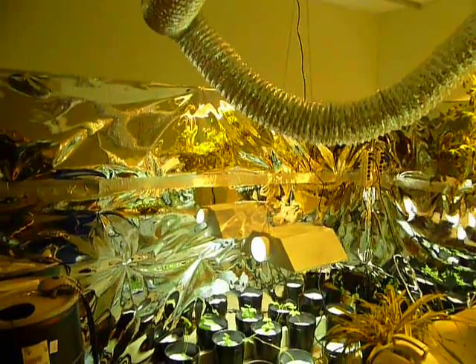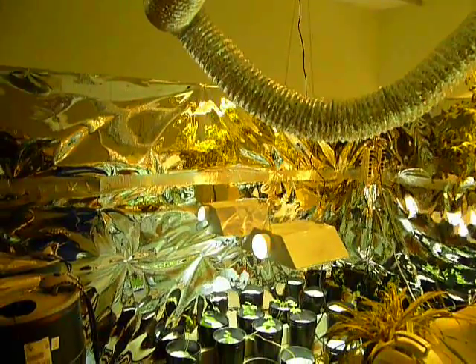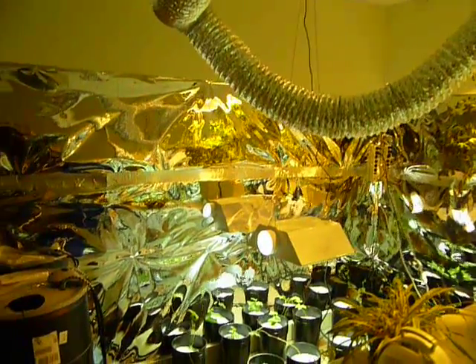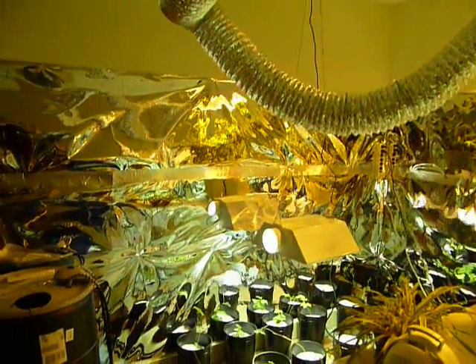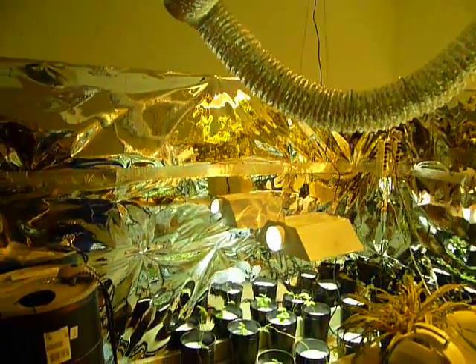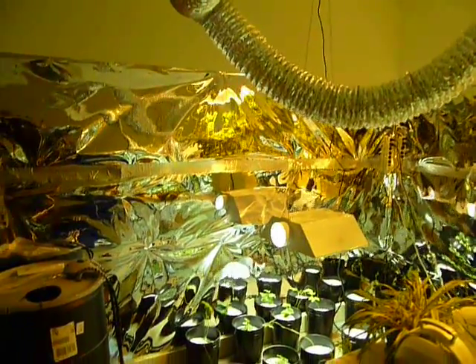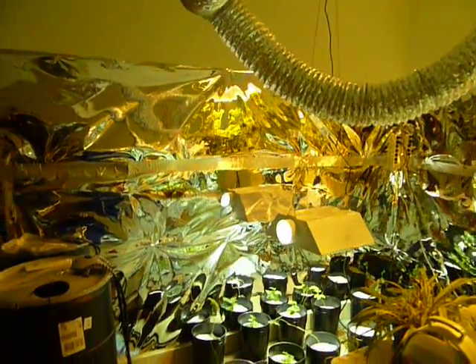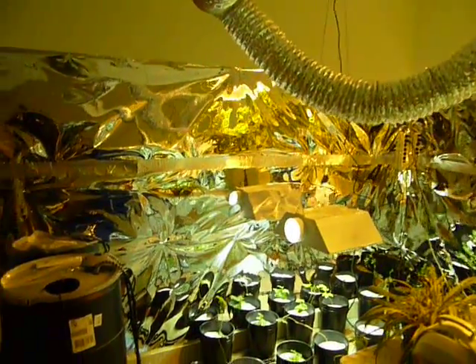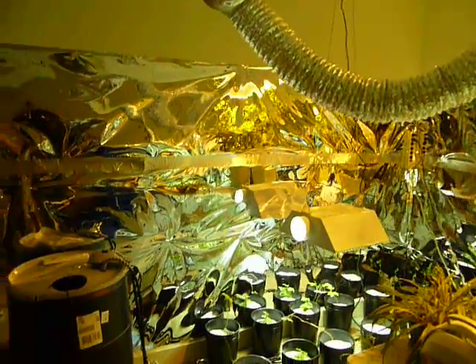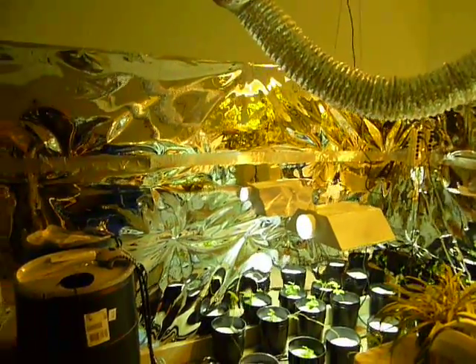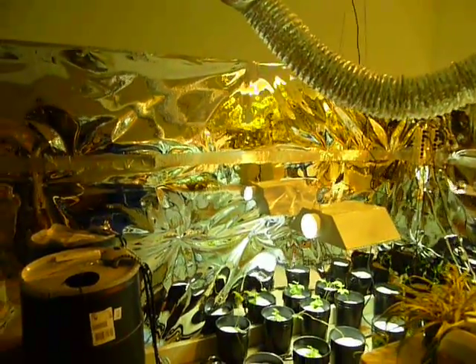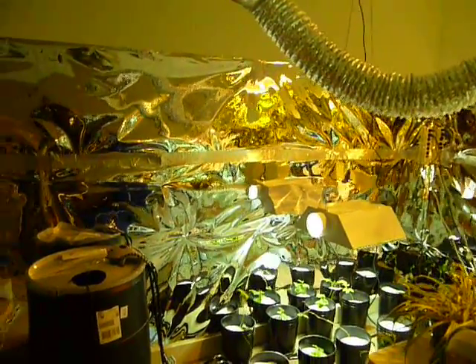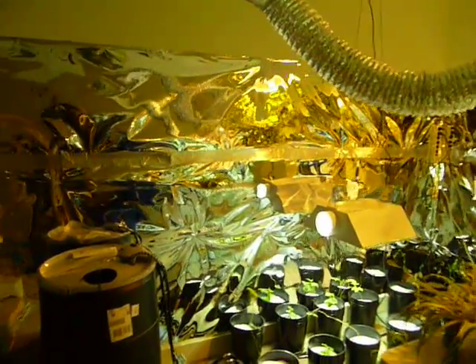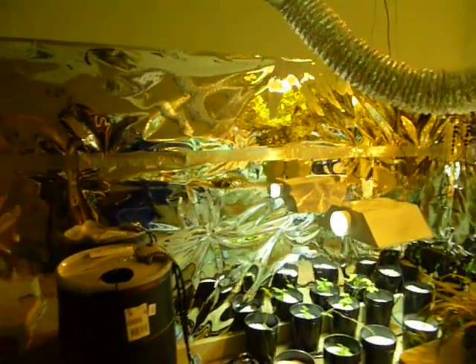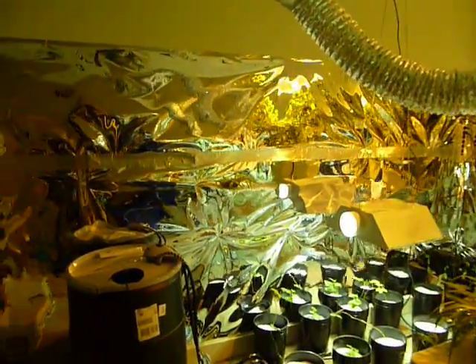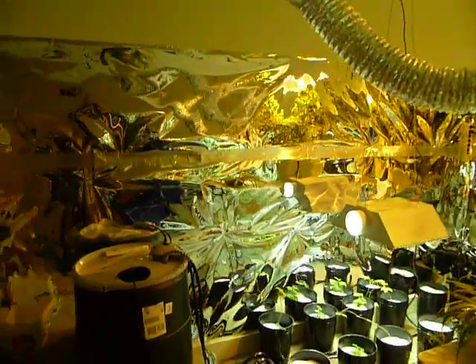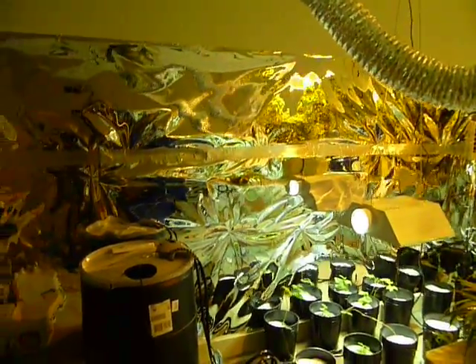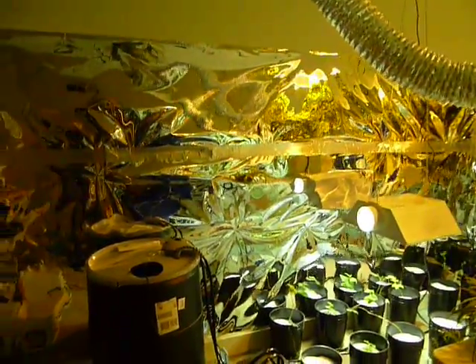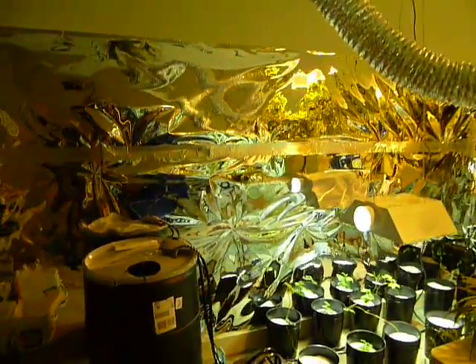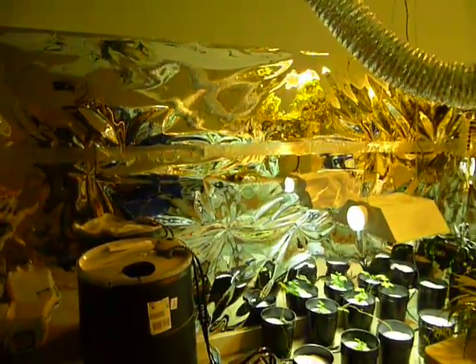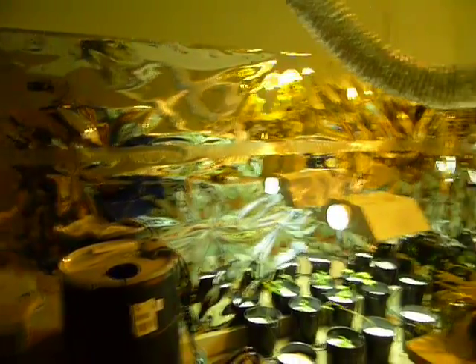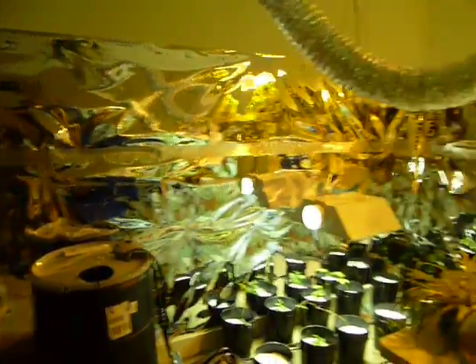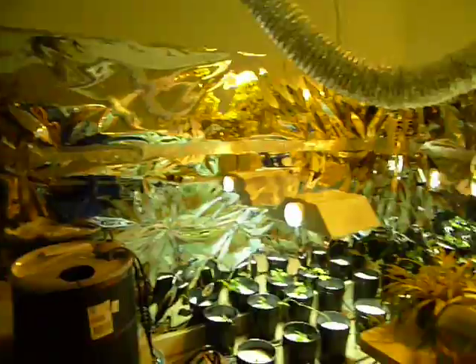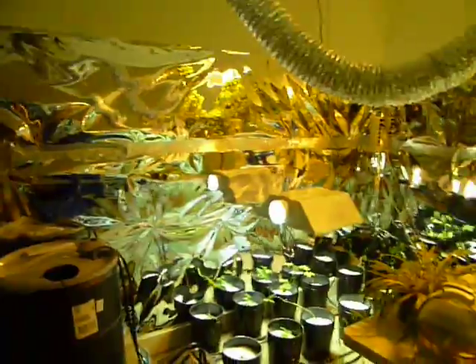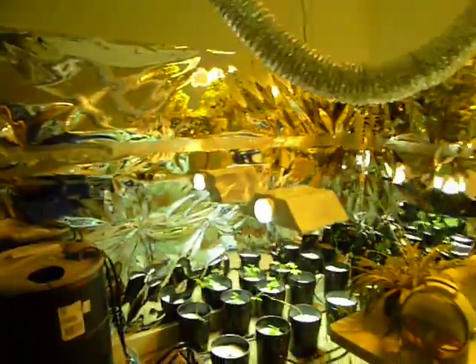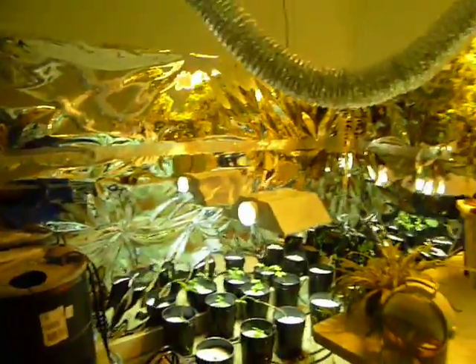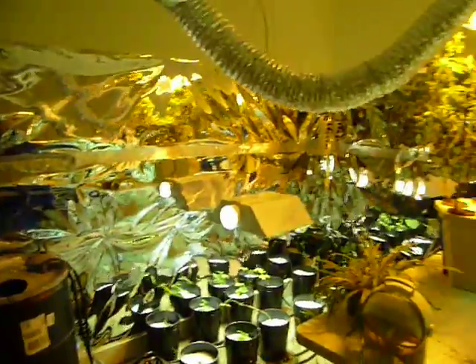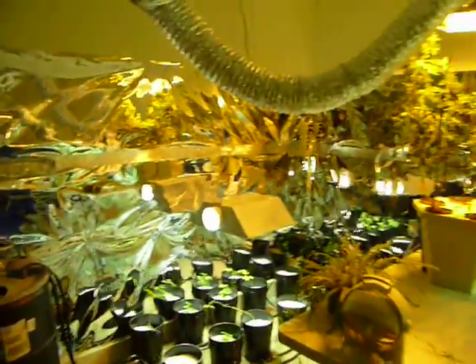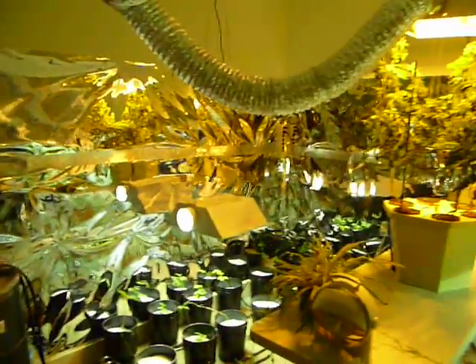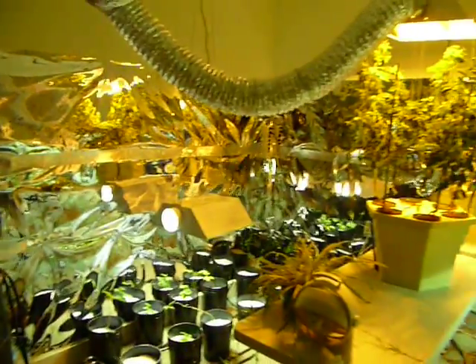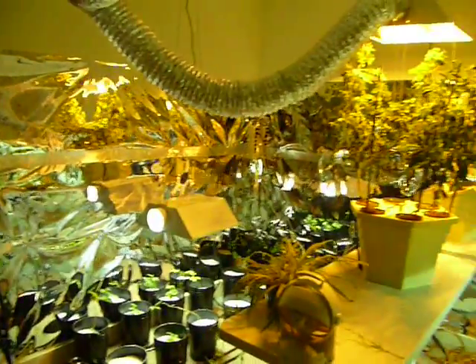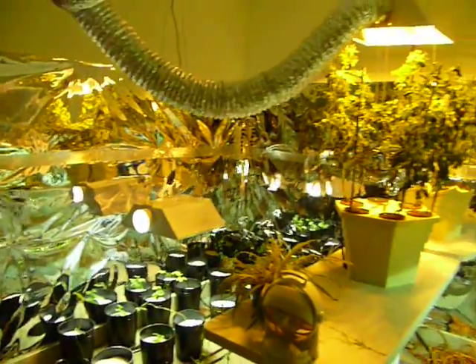I put some mylar all around the room about seven feet high, which is probably more than I needed.